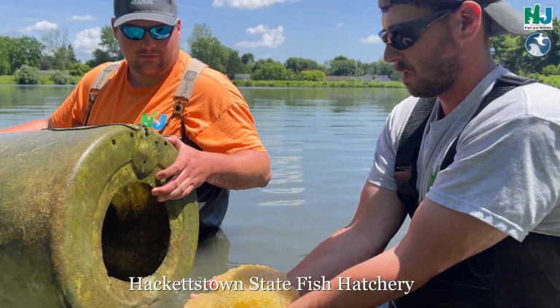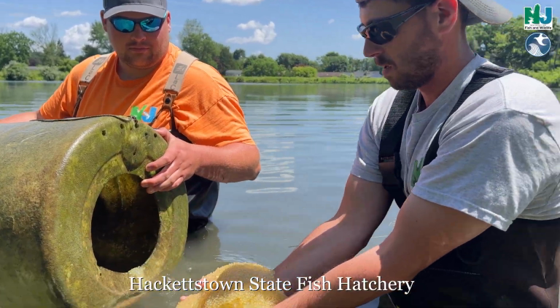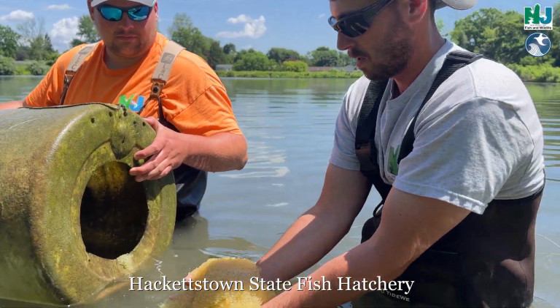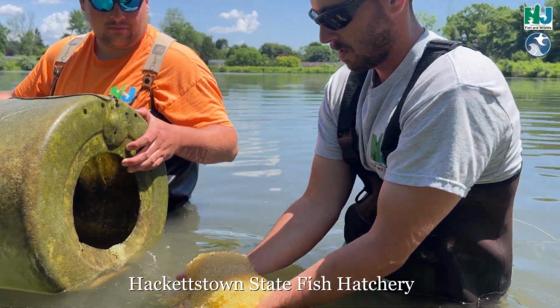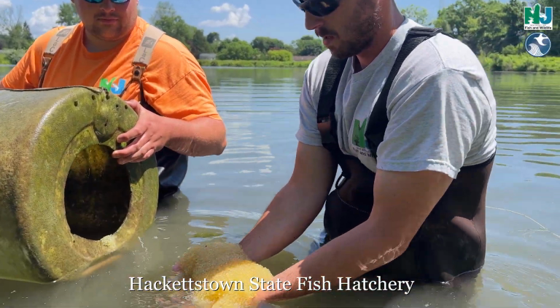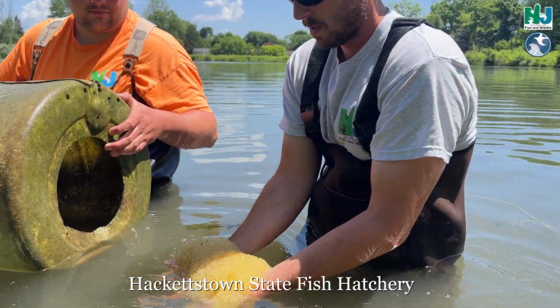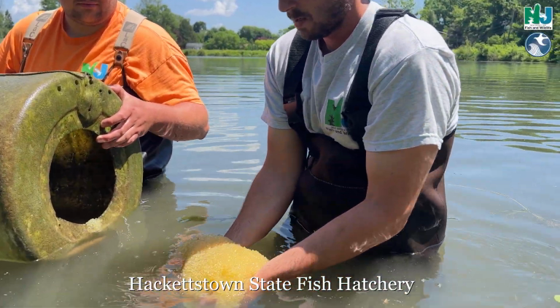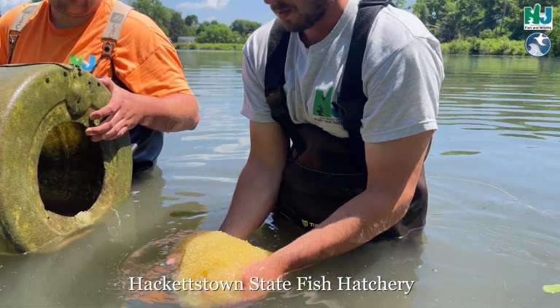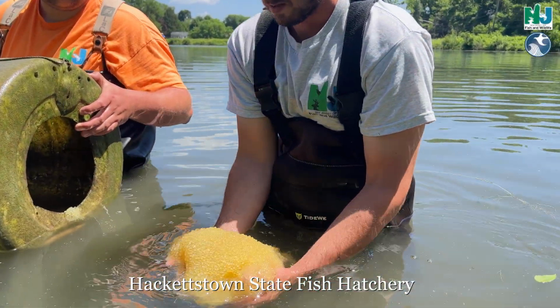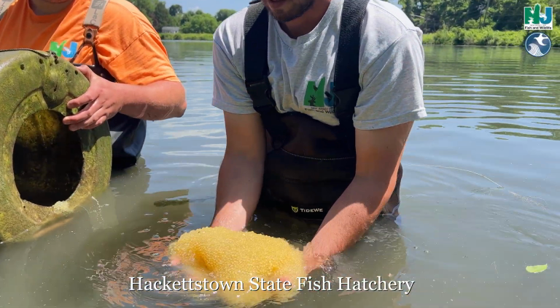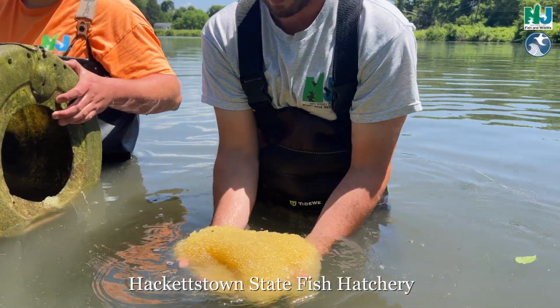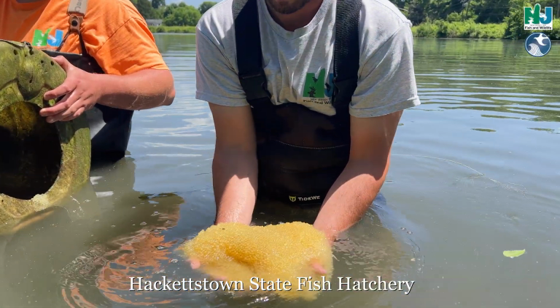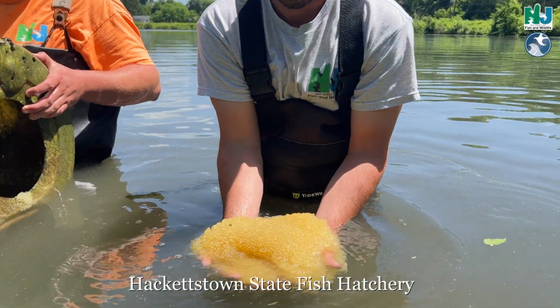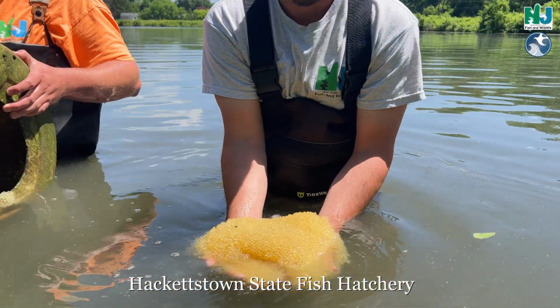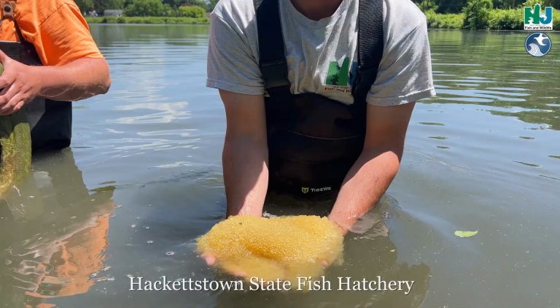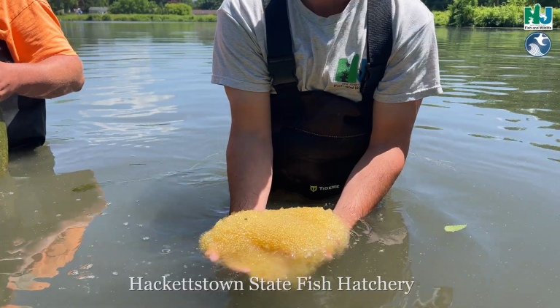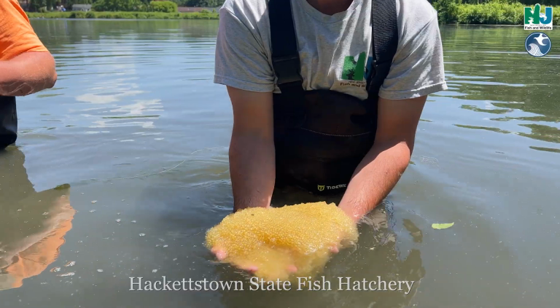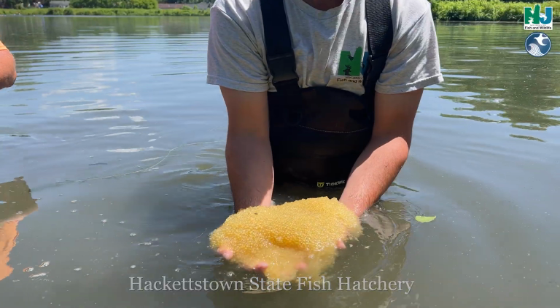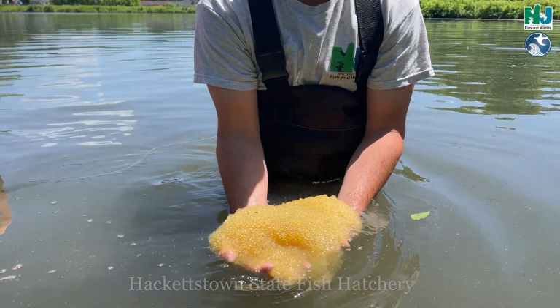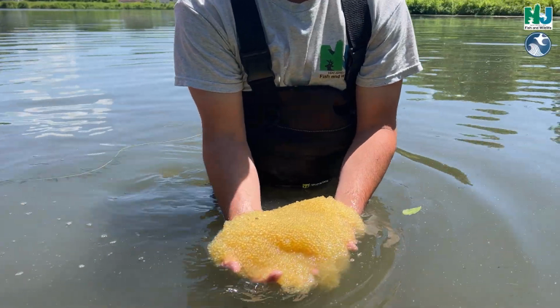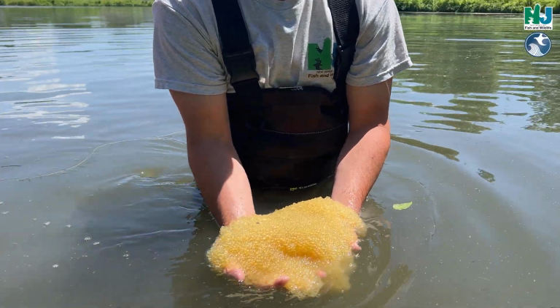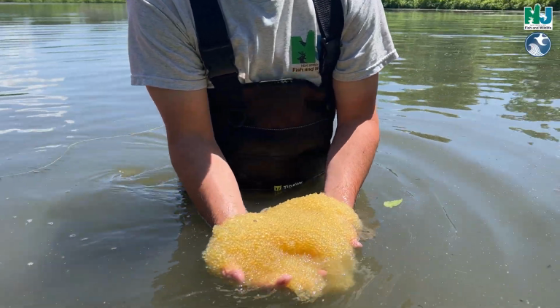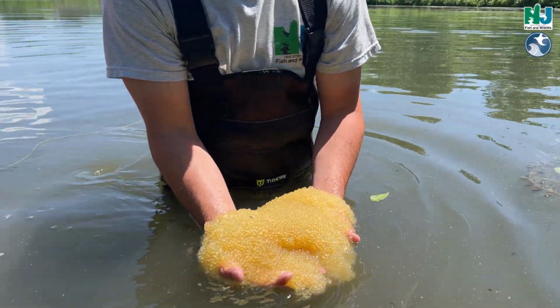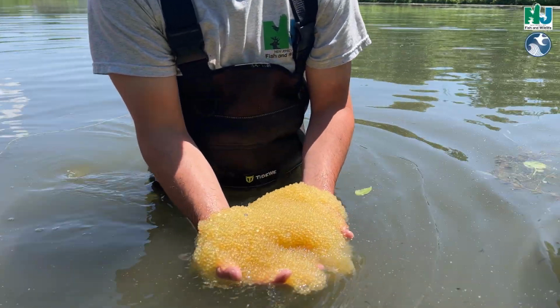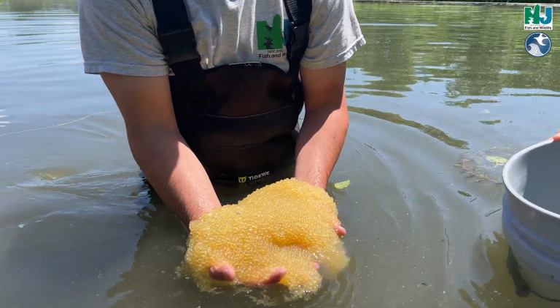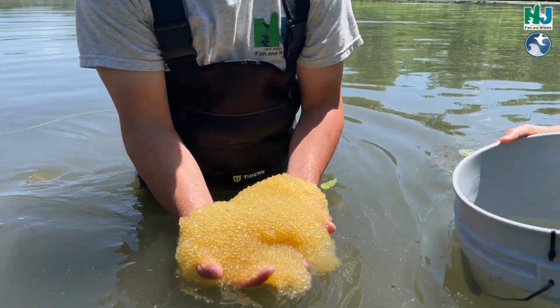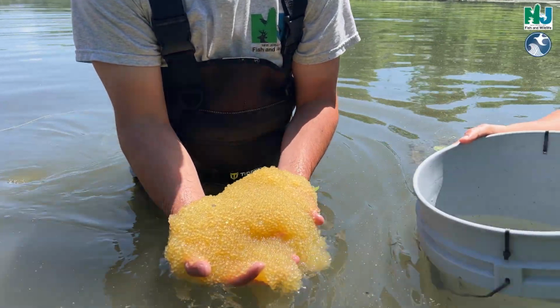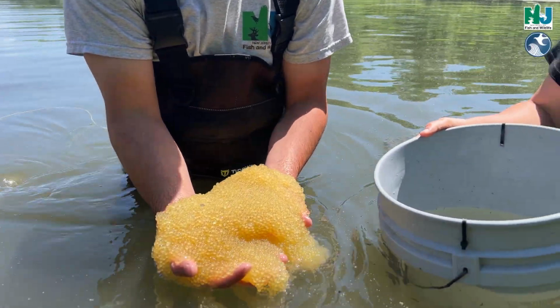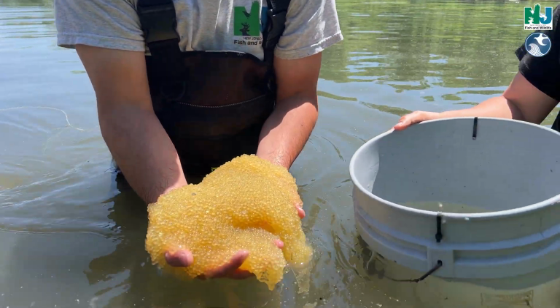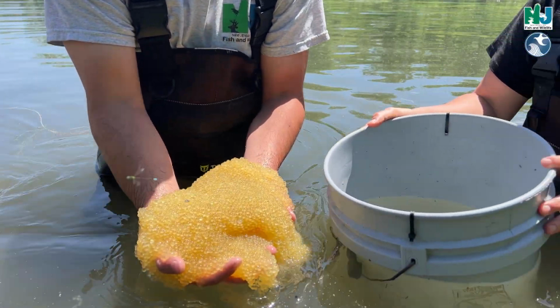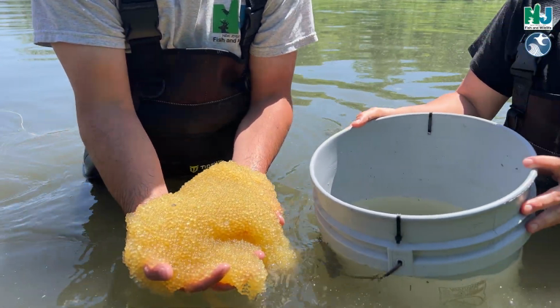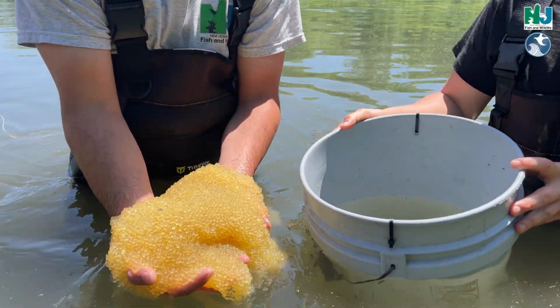Today, myself and the crew — about eight, nine, ten of us — we are doing channel cat egg collection.